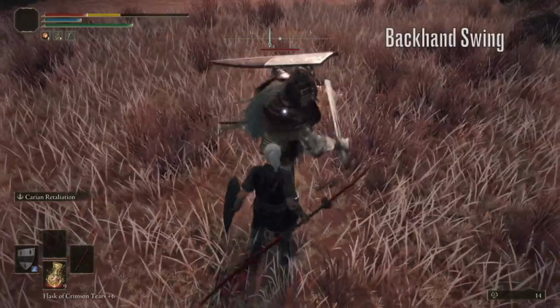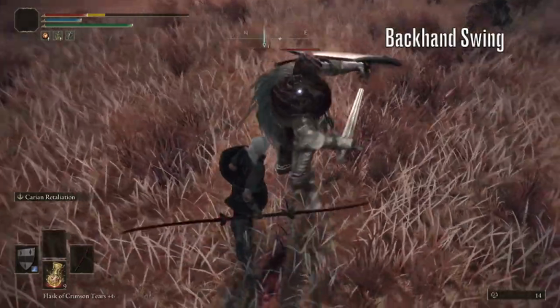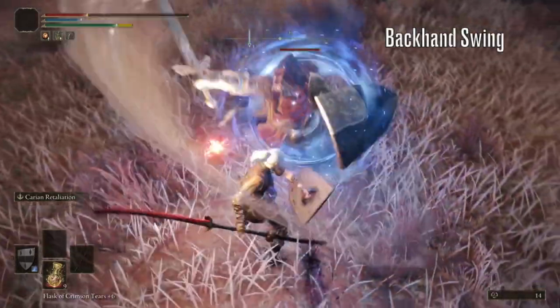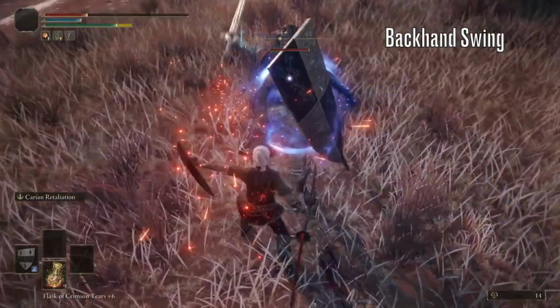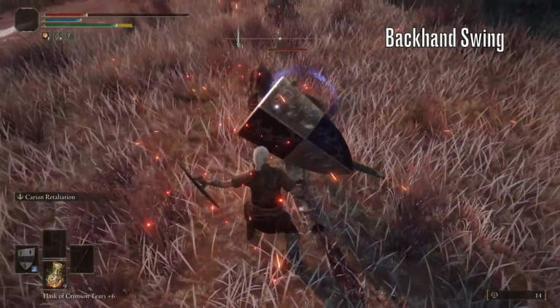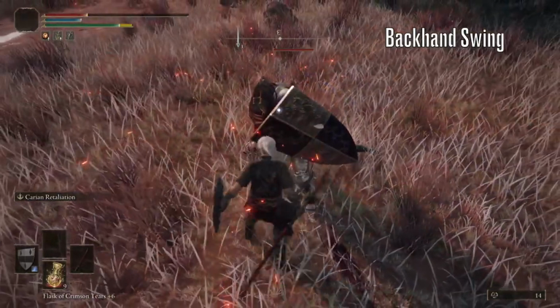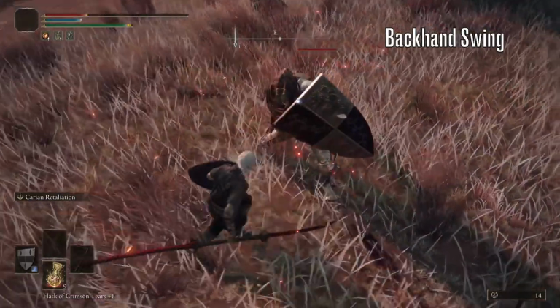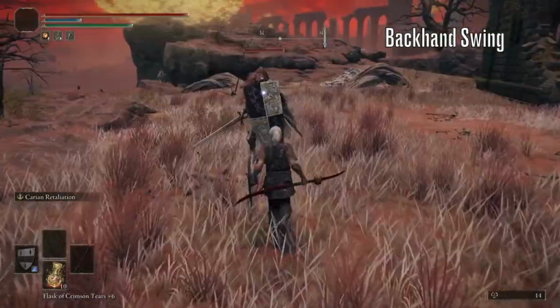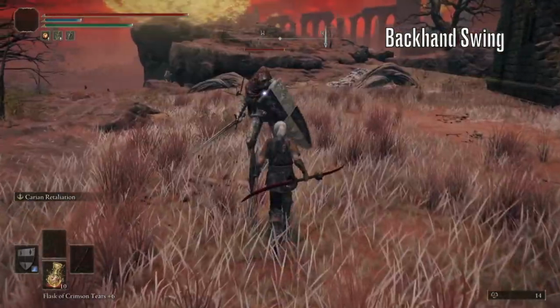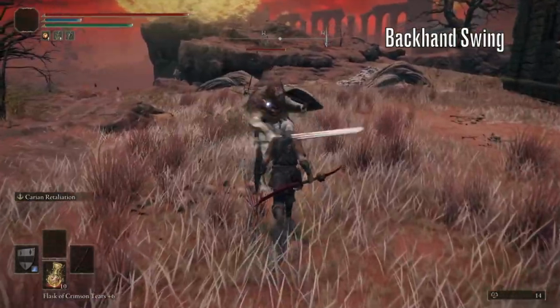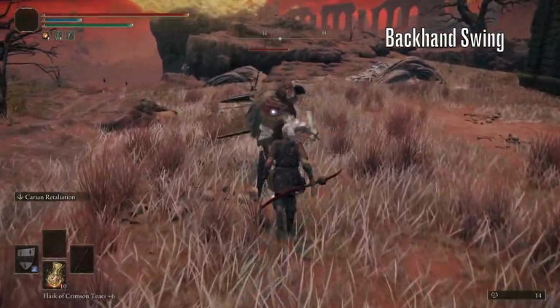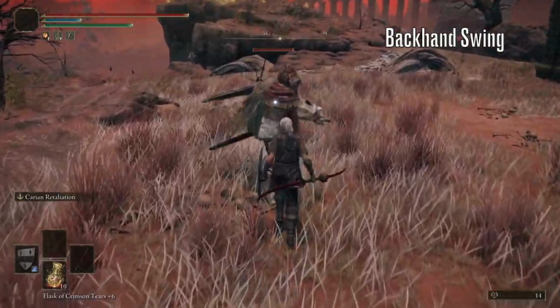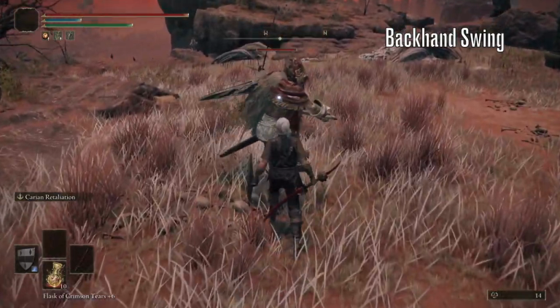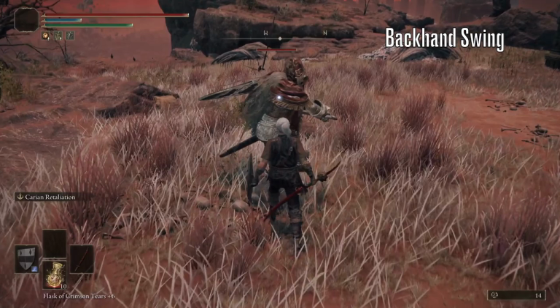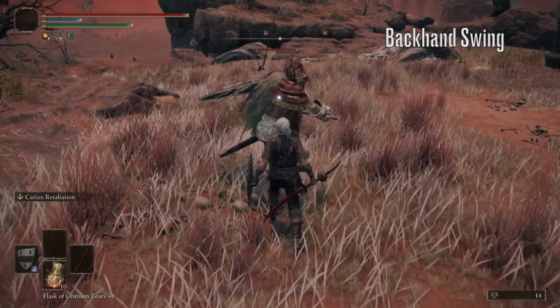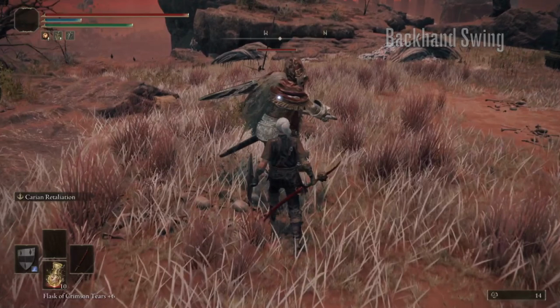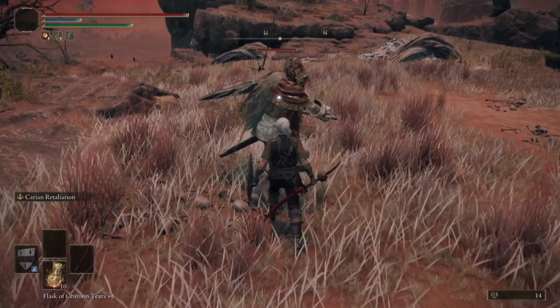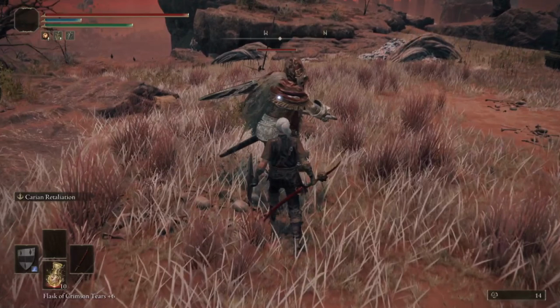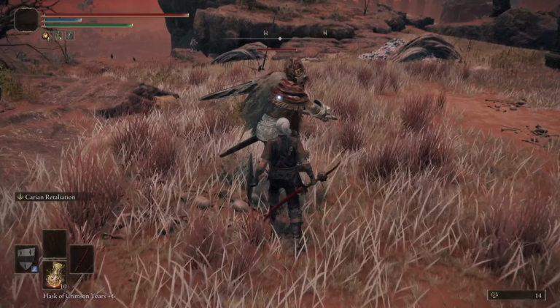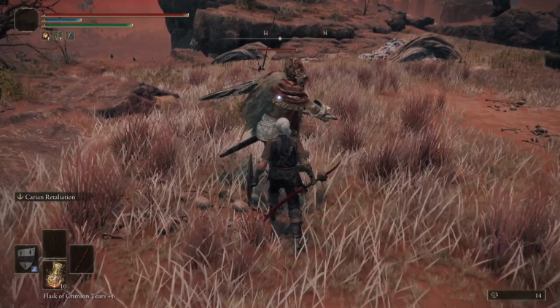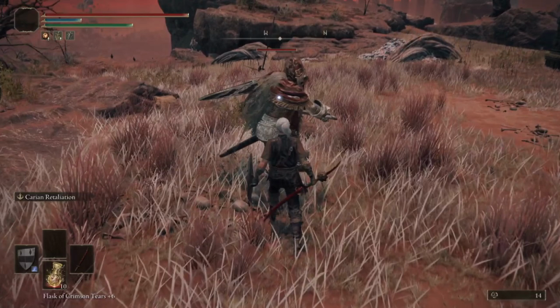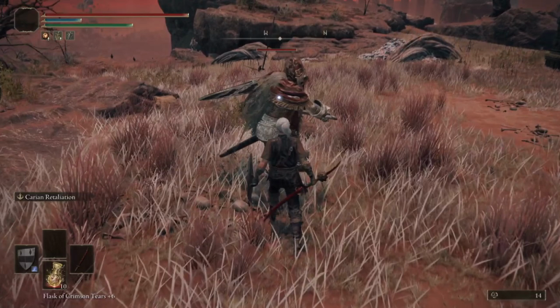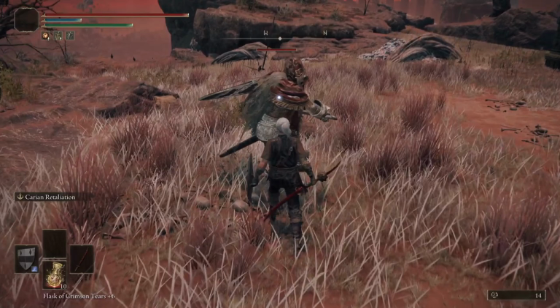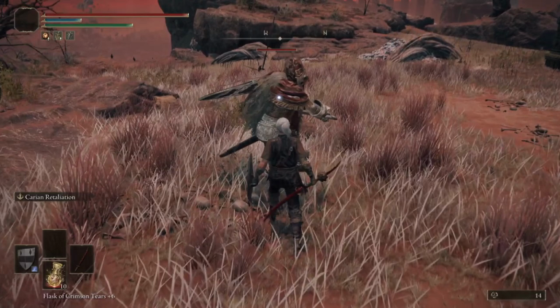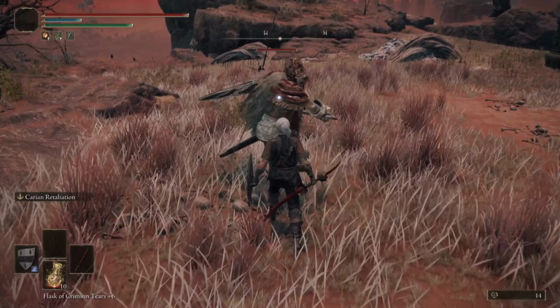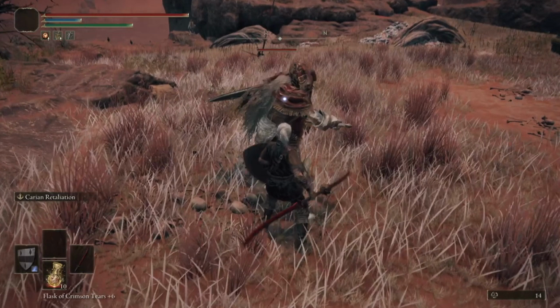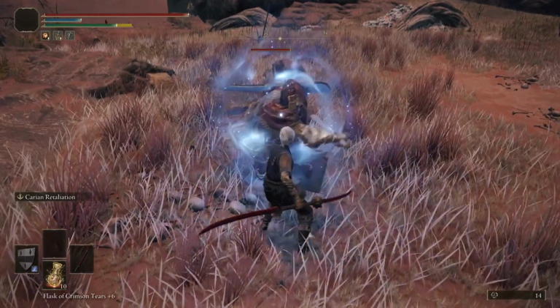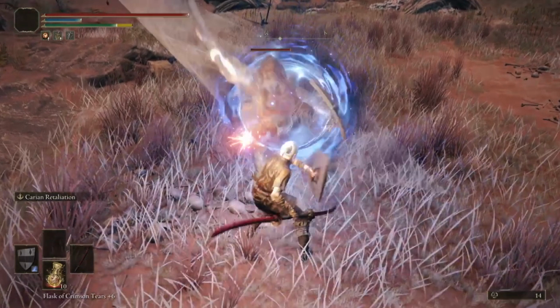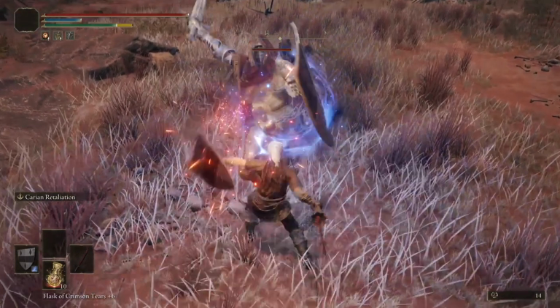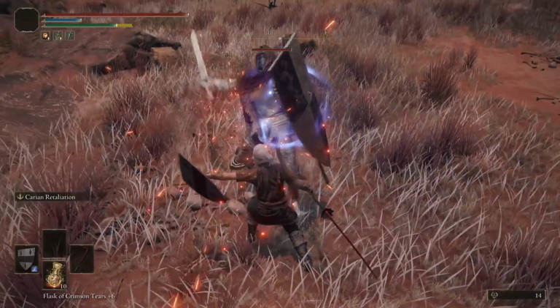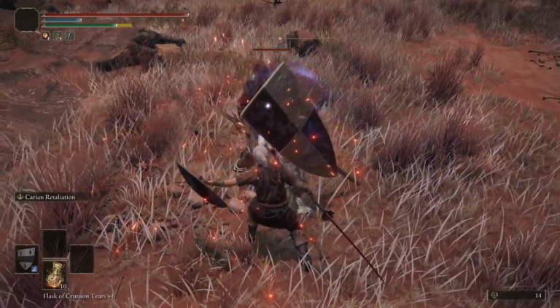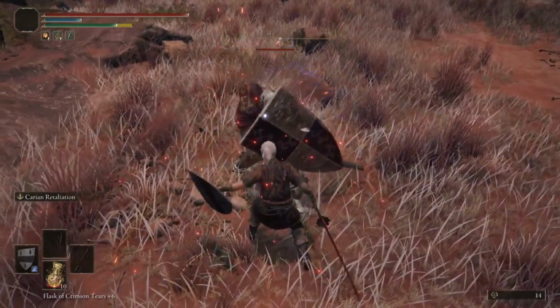Next up, we have this backhand horizontal swing. You want to parry here, when he reaches the very end of his windup.